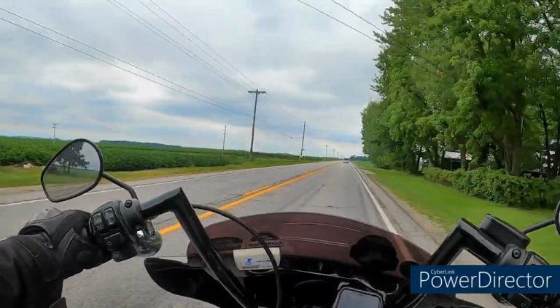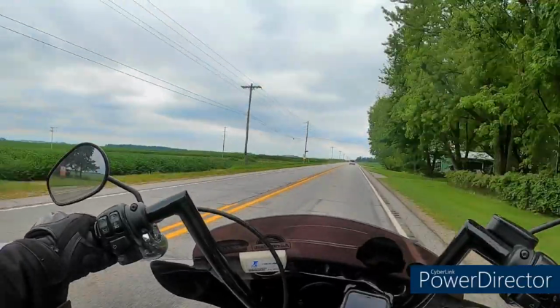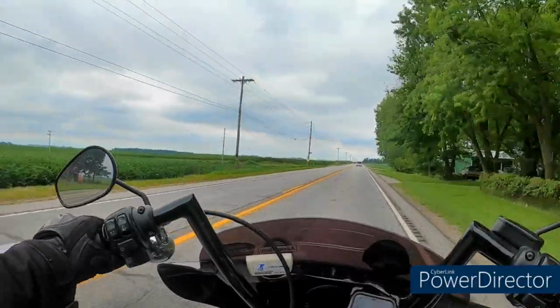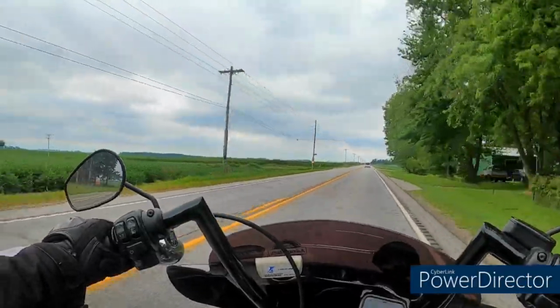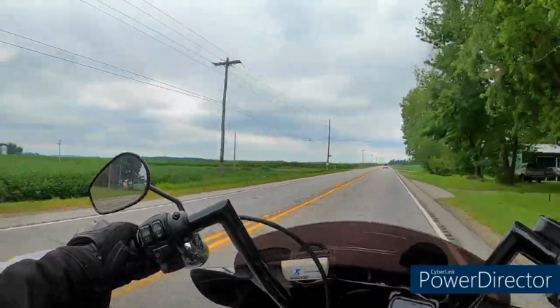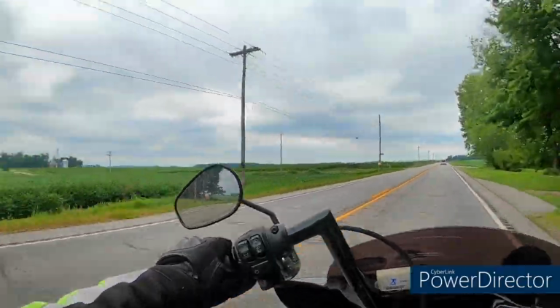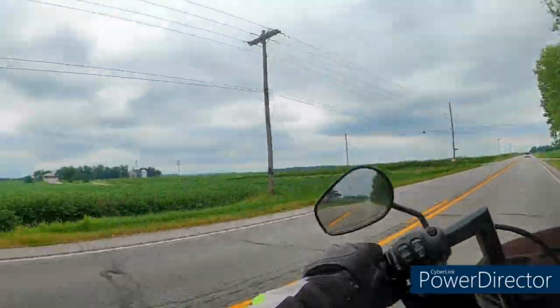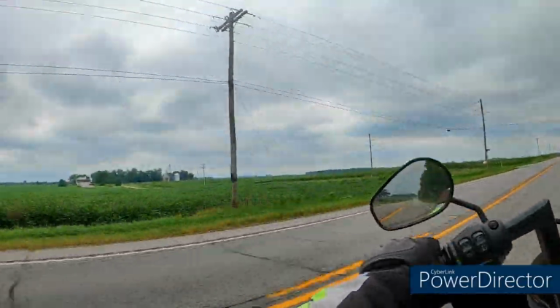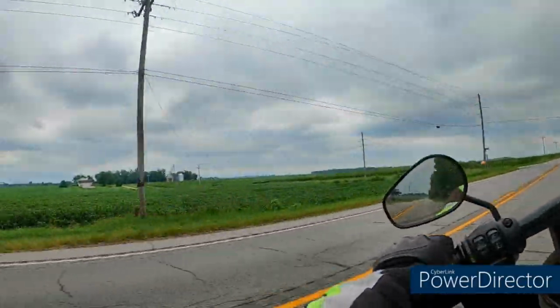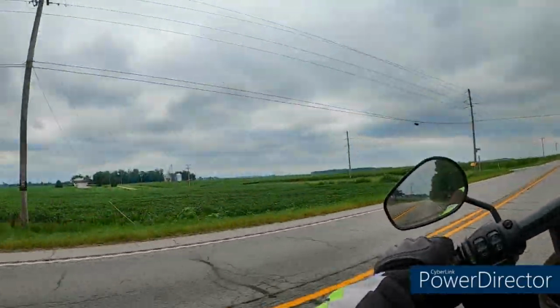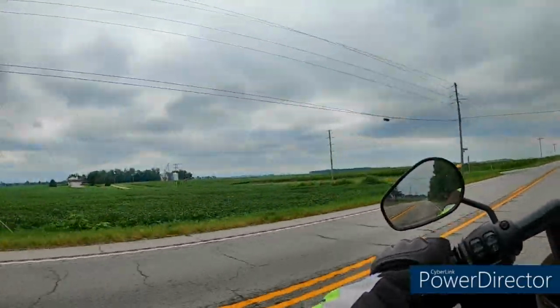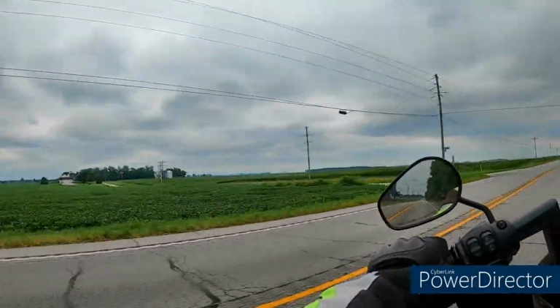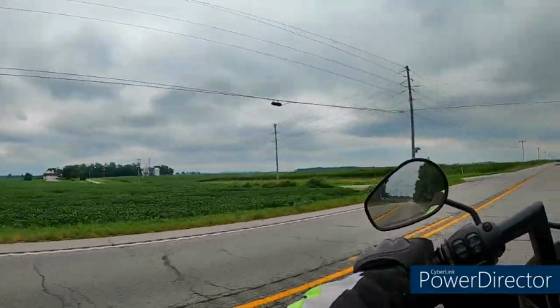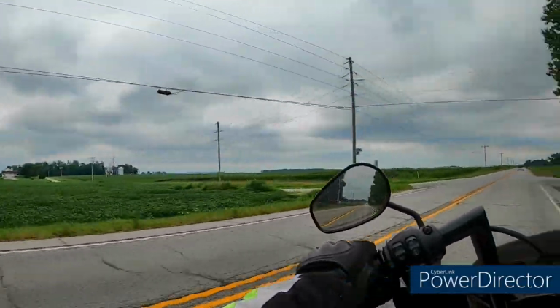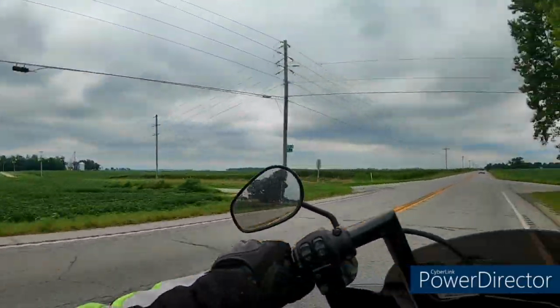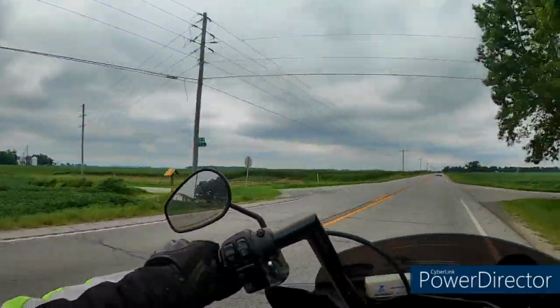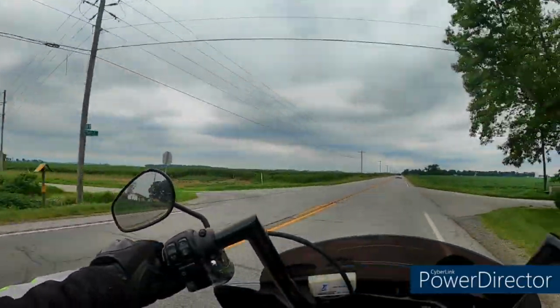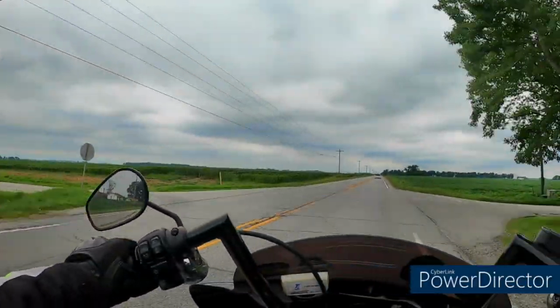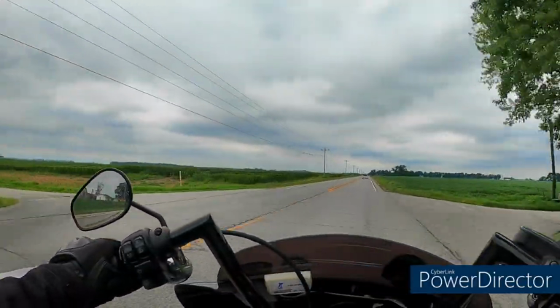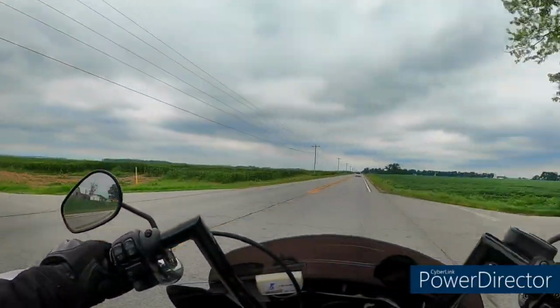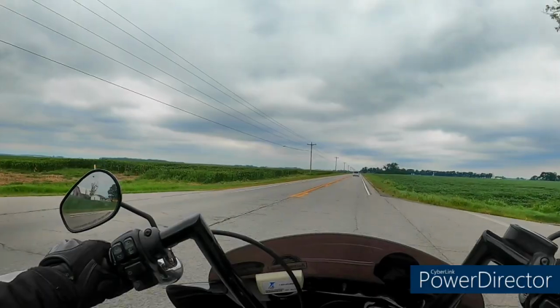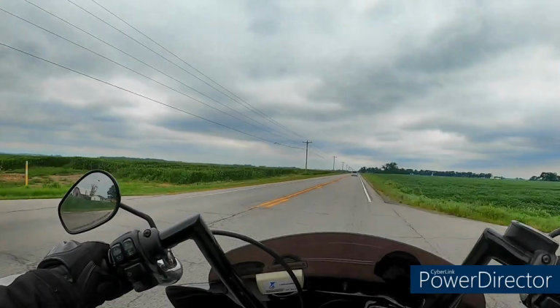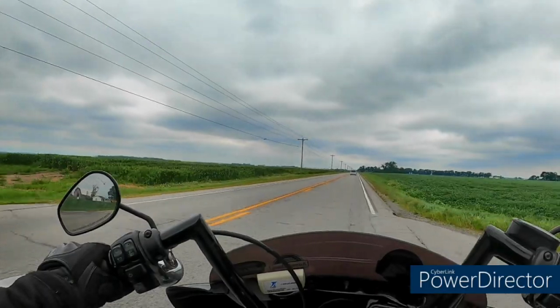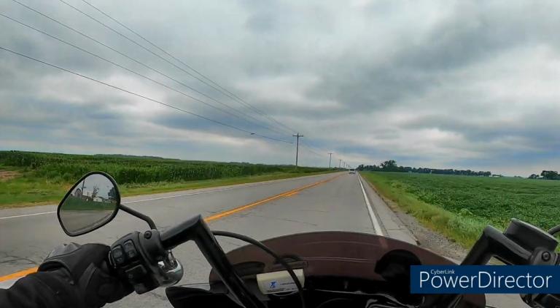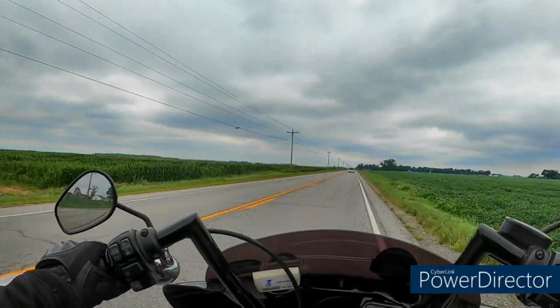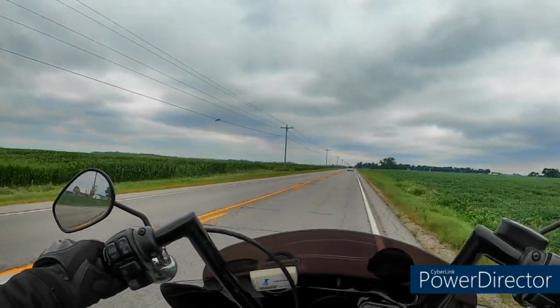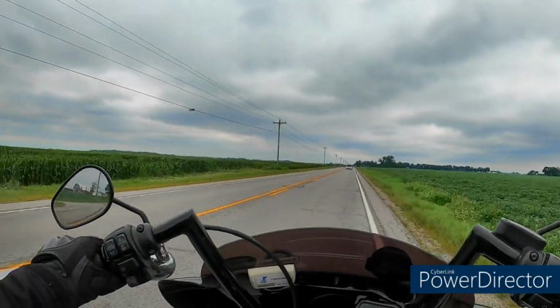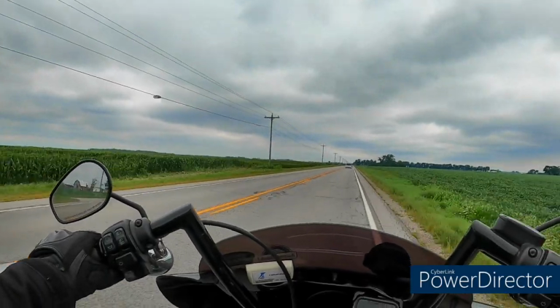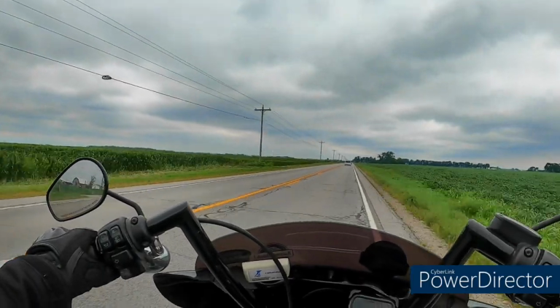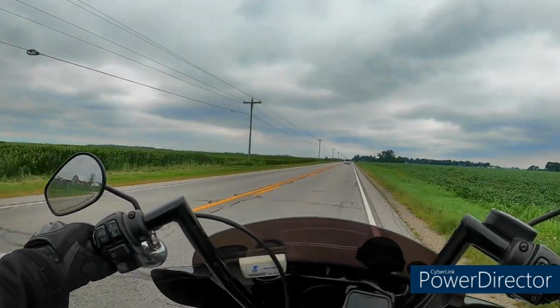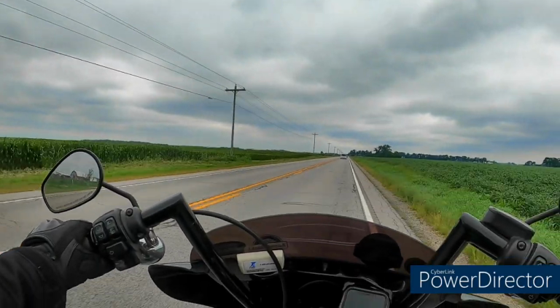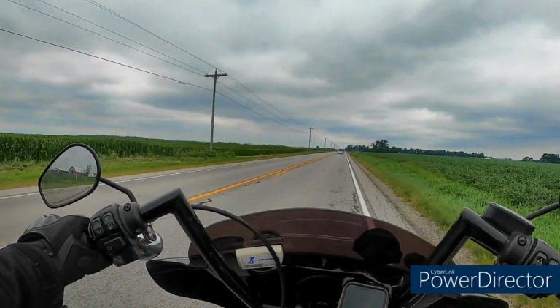I put some Loctite on them and we'll see how this works. I just want to see if this thing is going to try to come loose again.